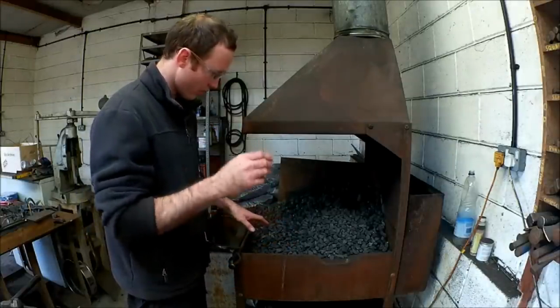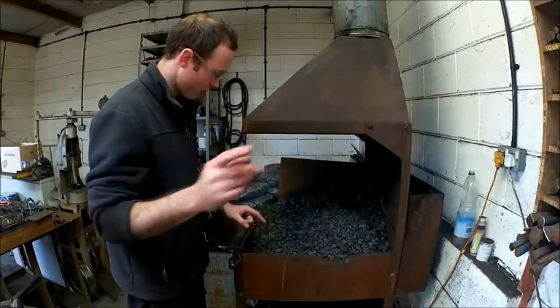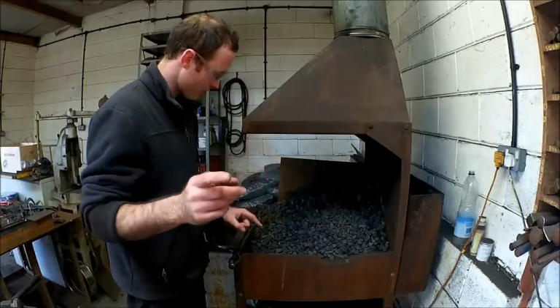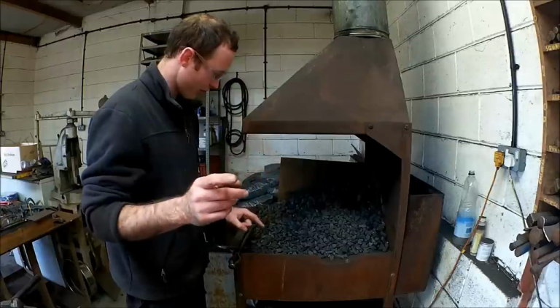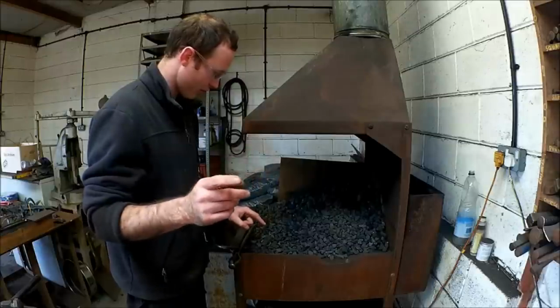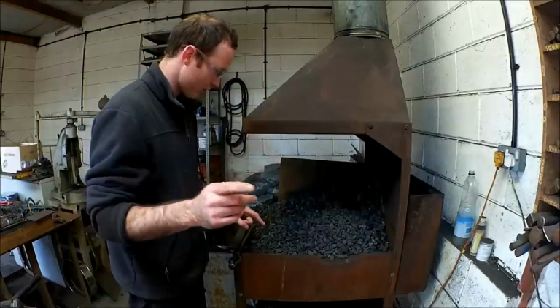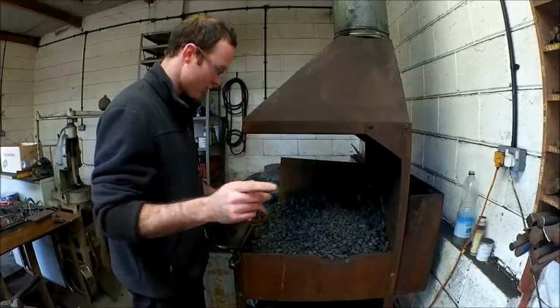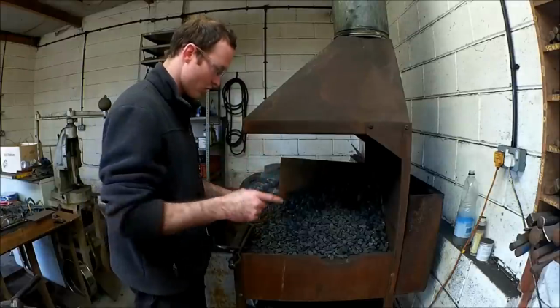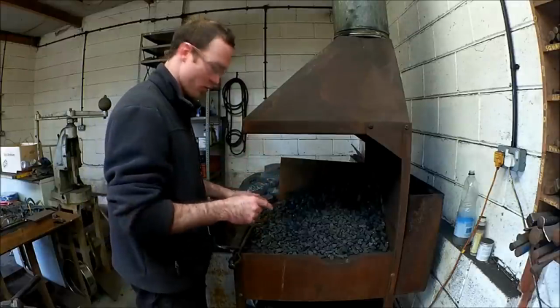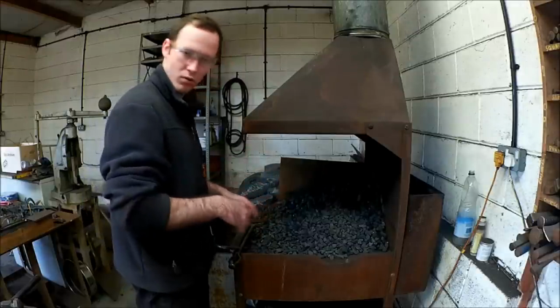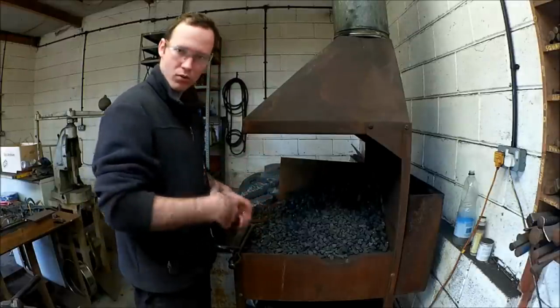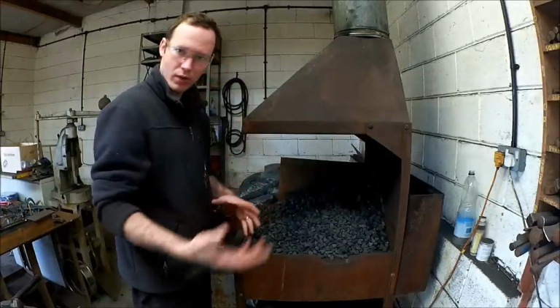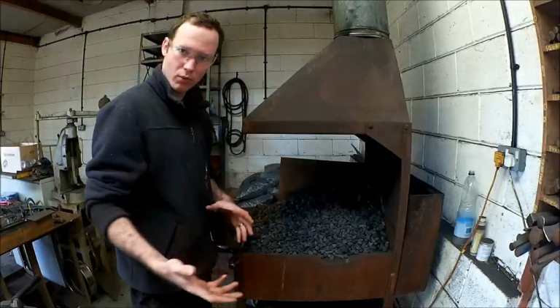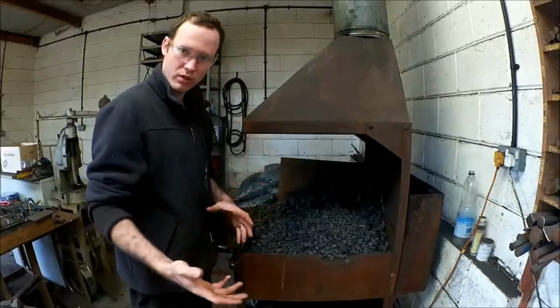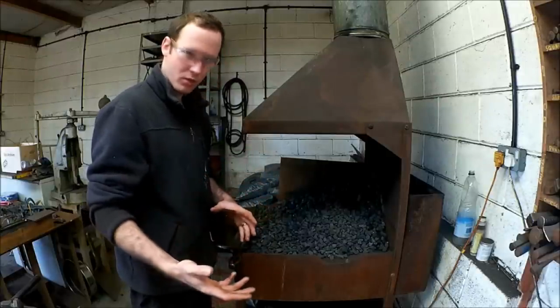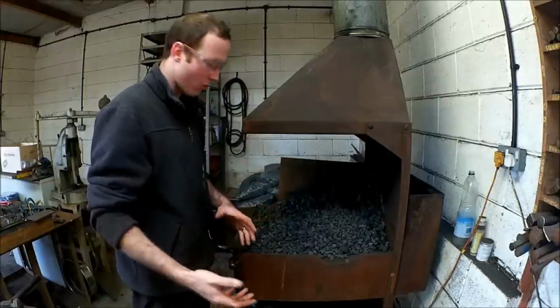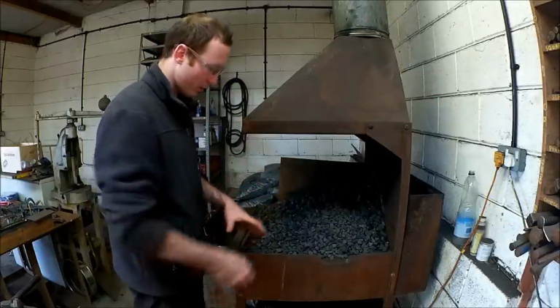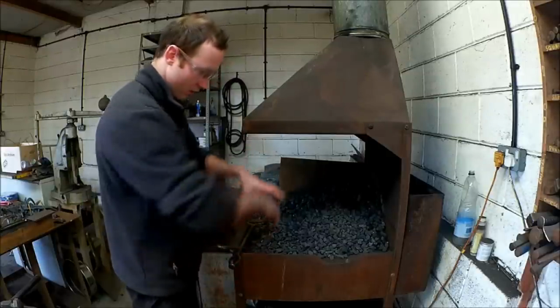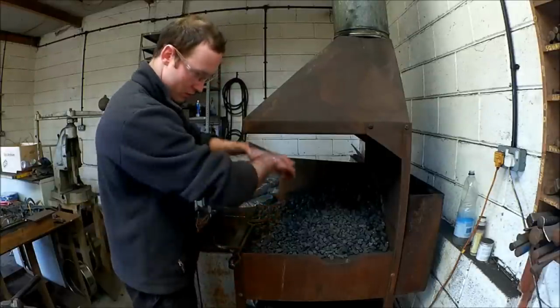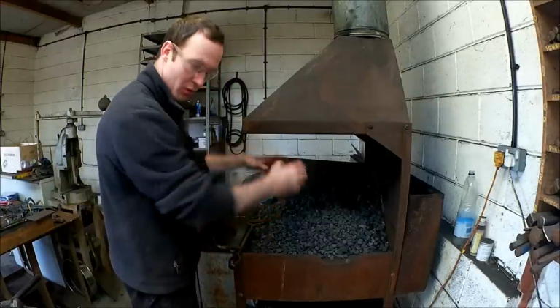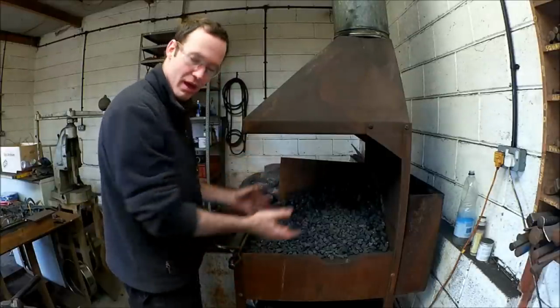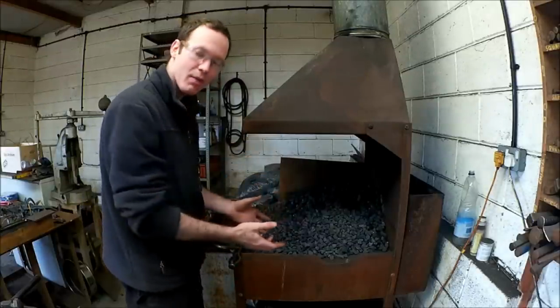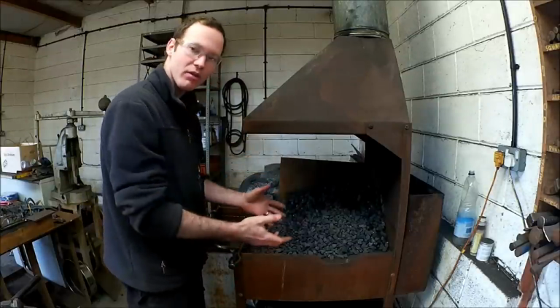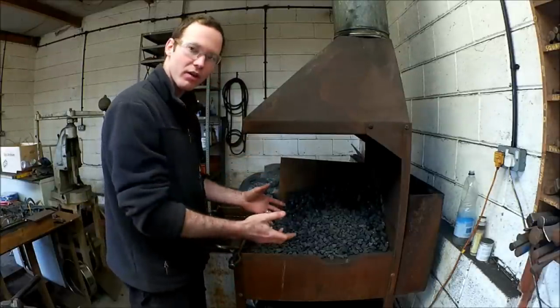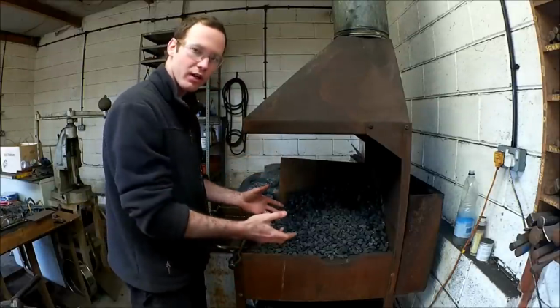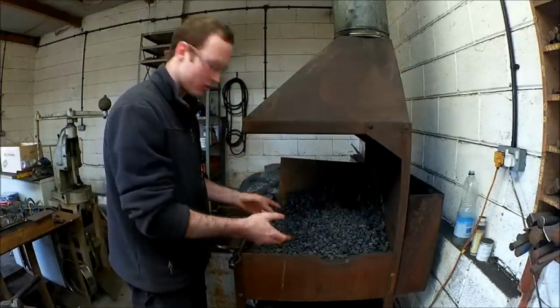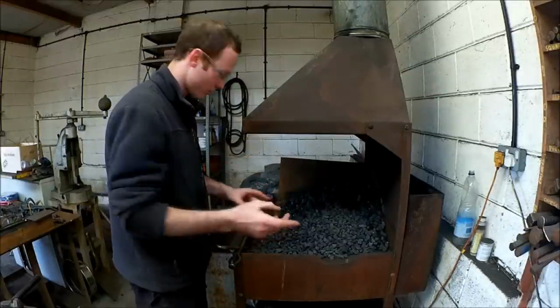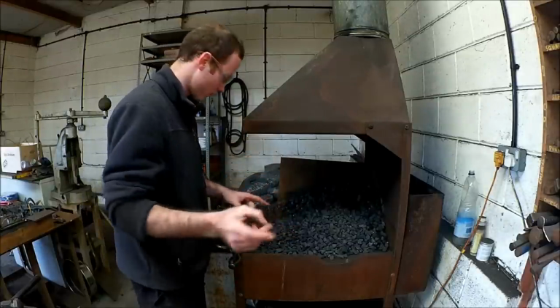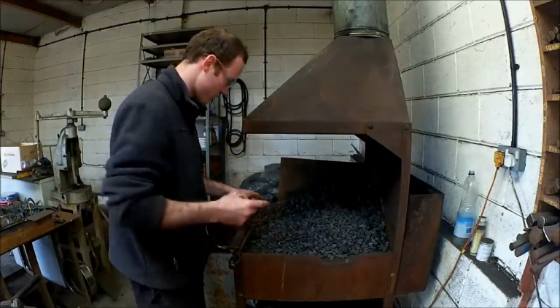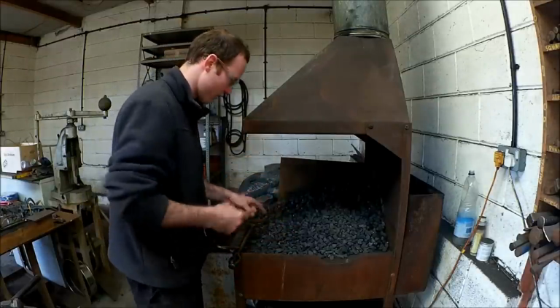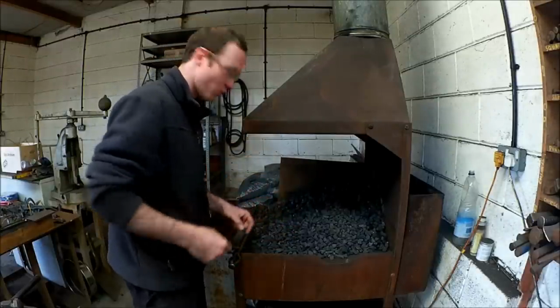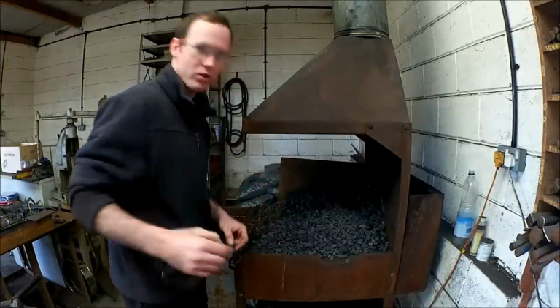So first thing I'm going to do is show you what I do in the morning to prepare my fire. Just have a good watch.